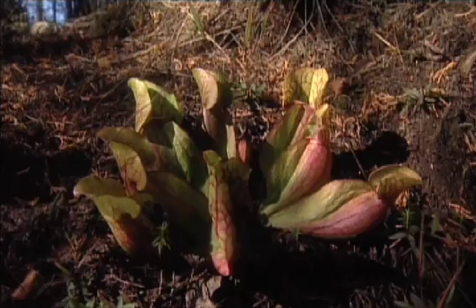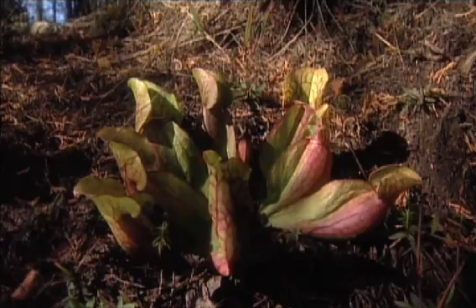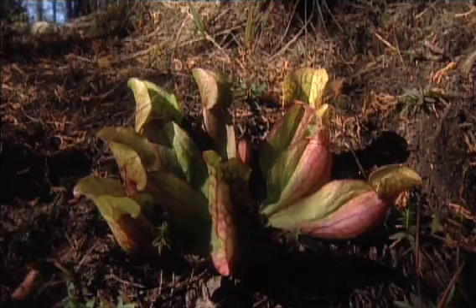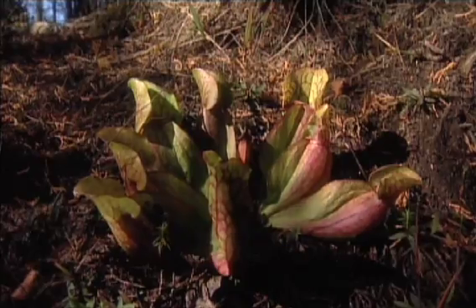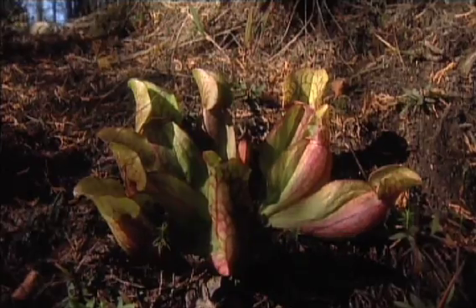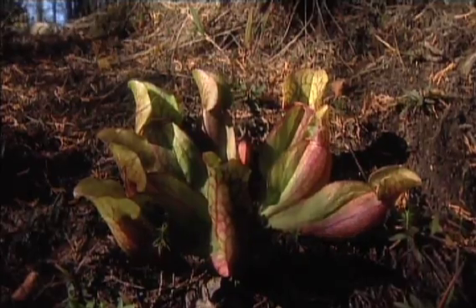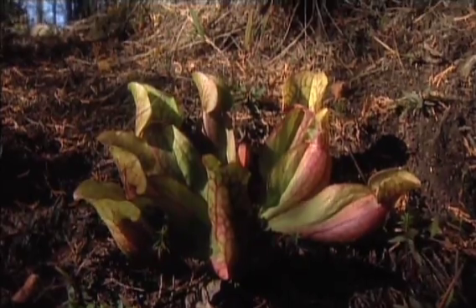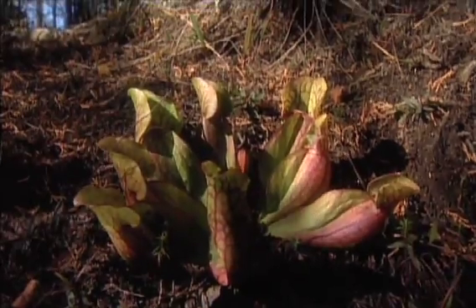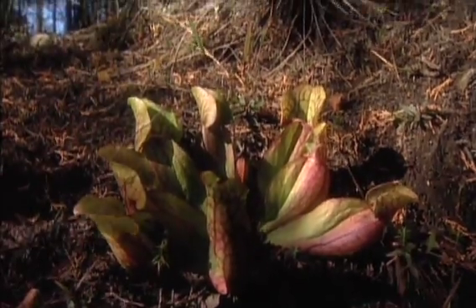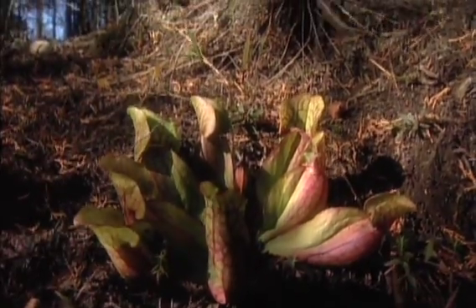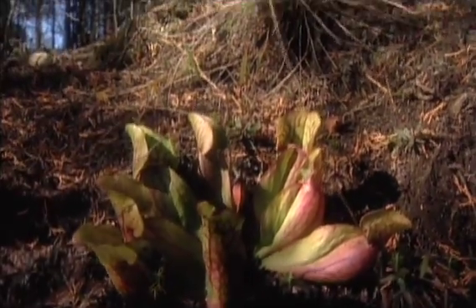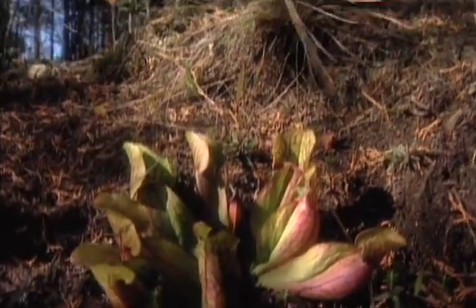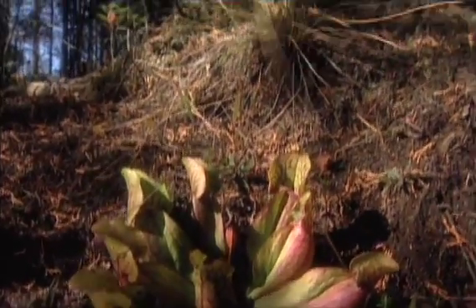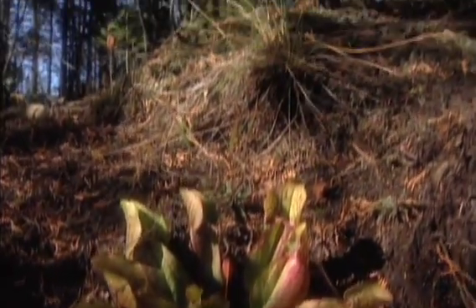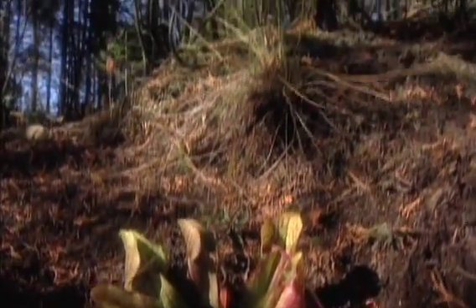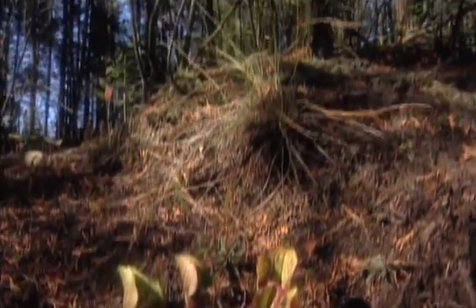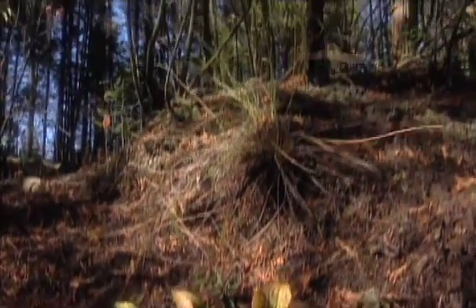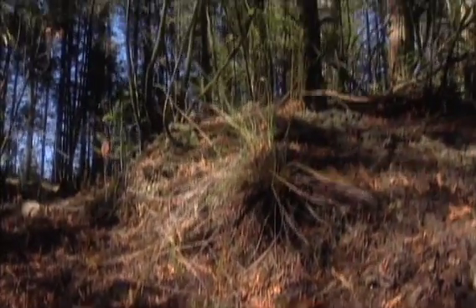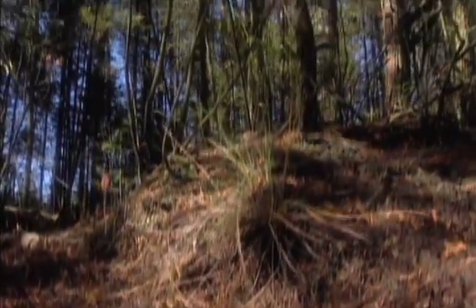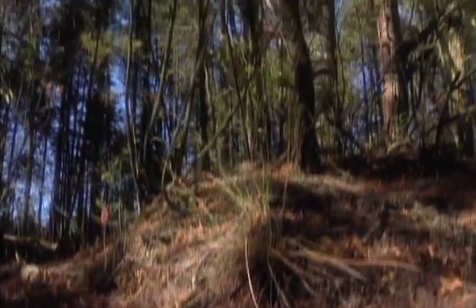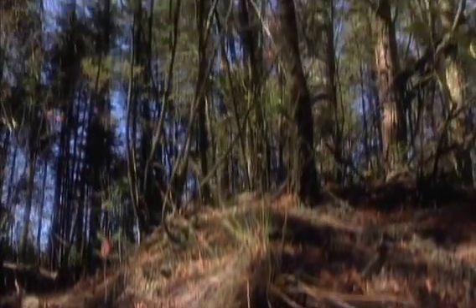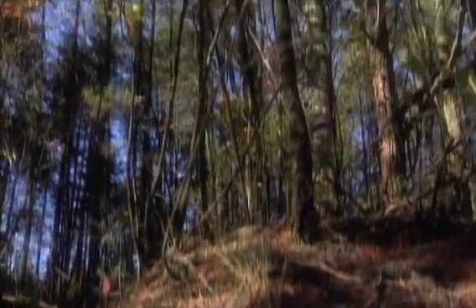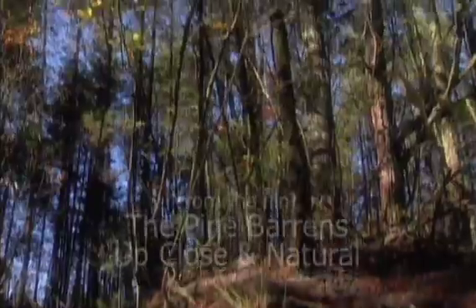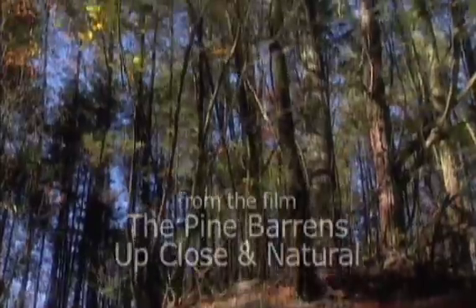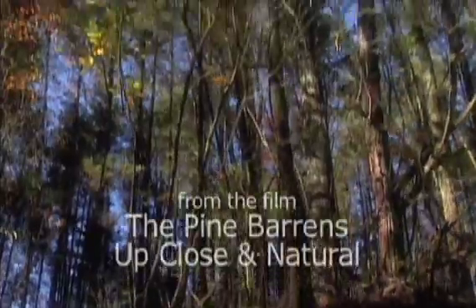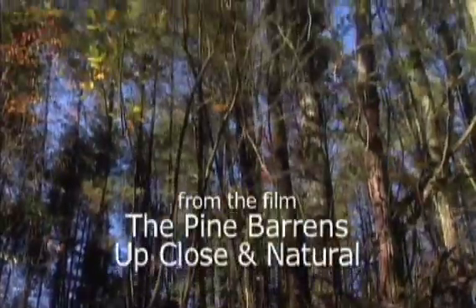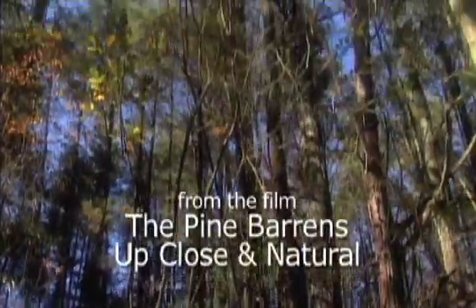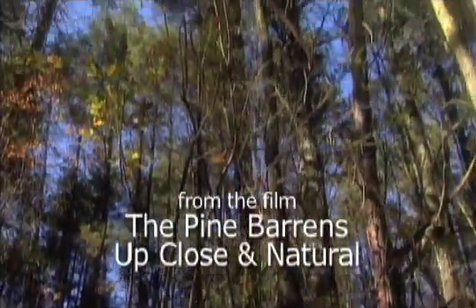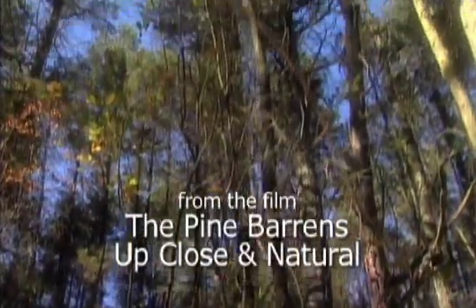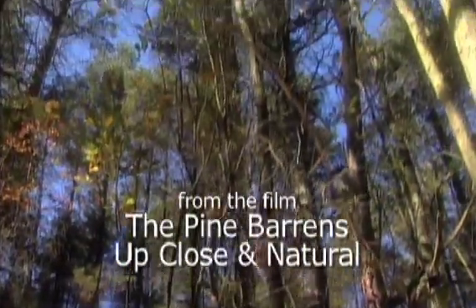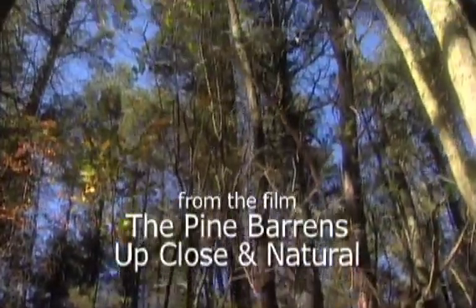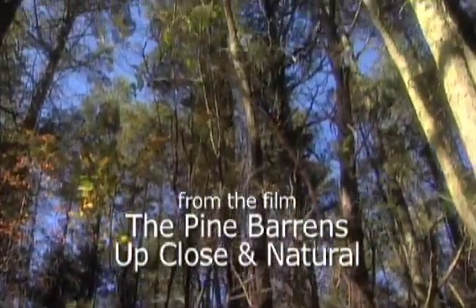Like so many specialists of the Pine Barrens, pitcher plants are found along streams that flow seaward.